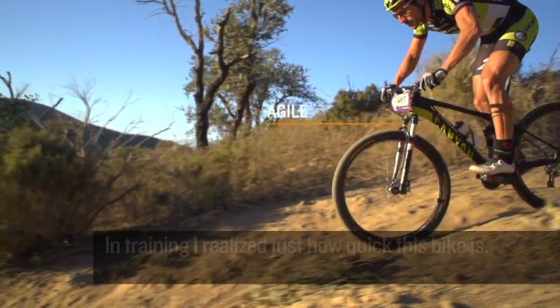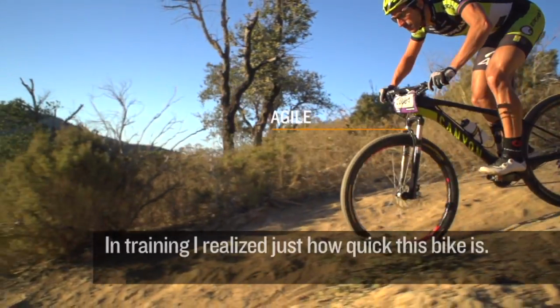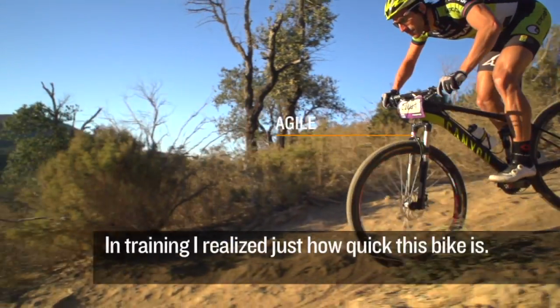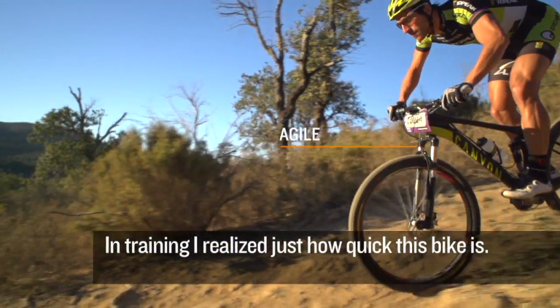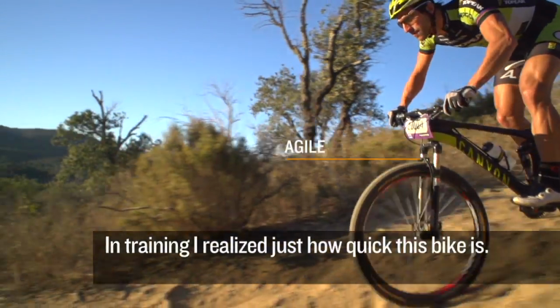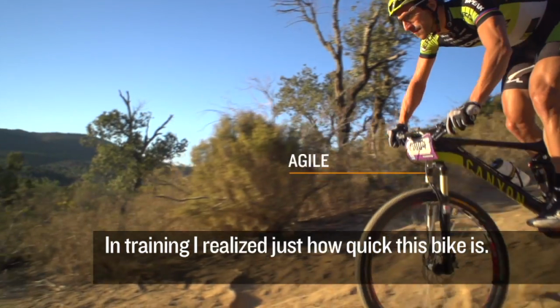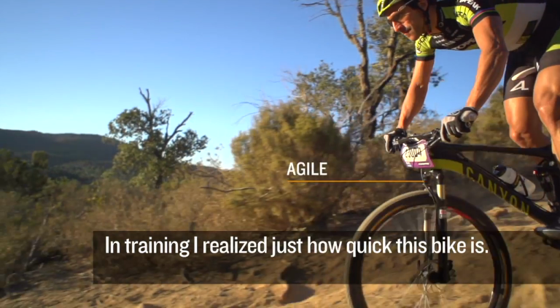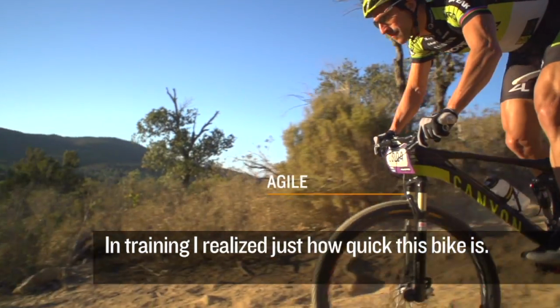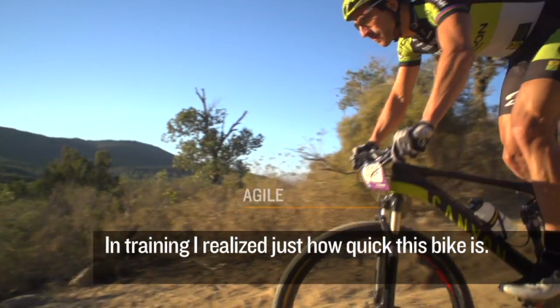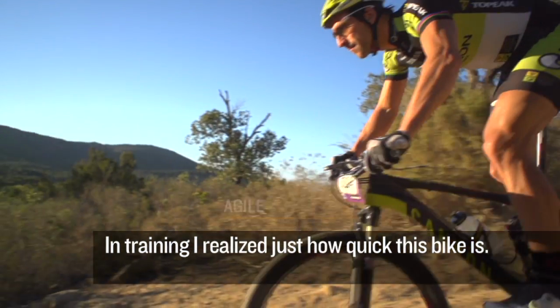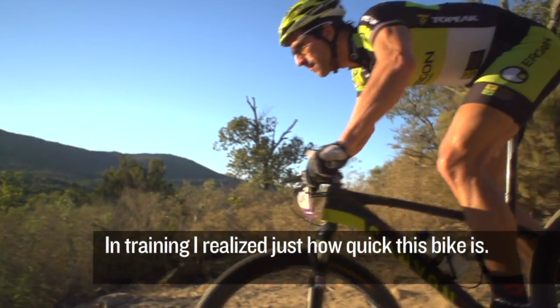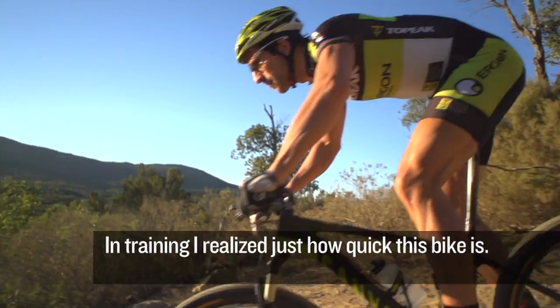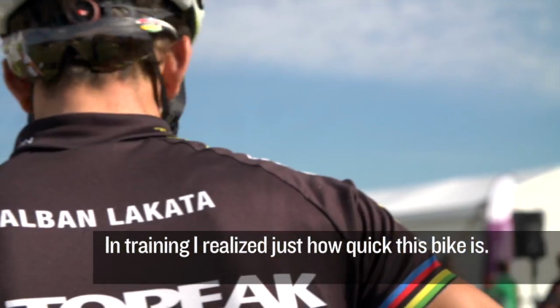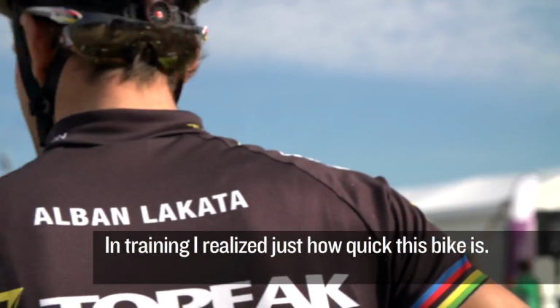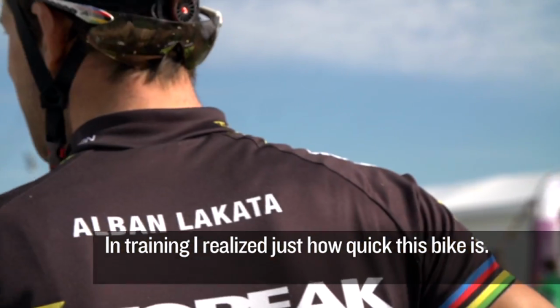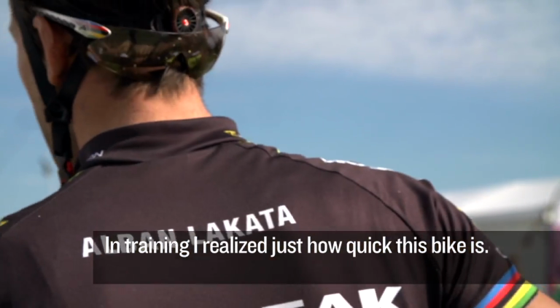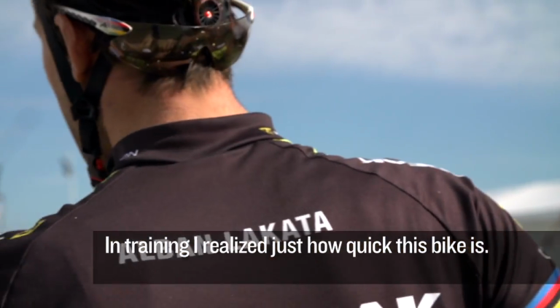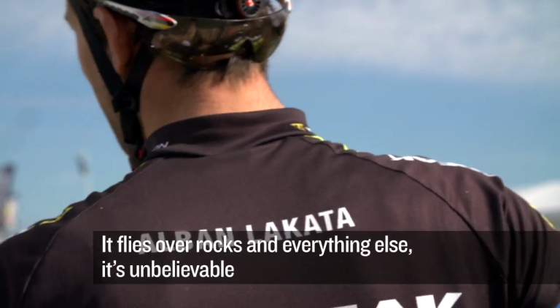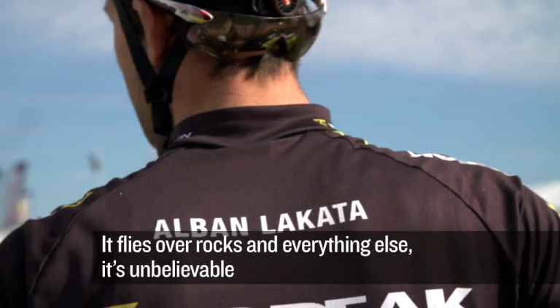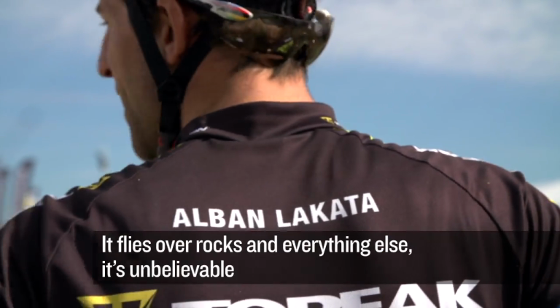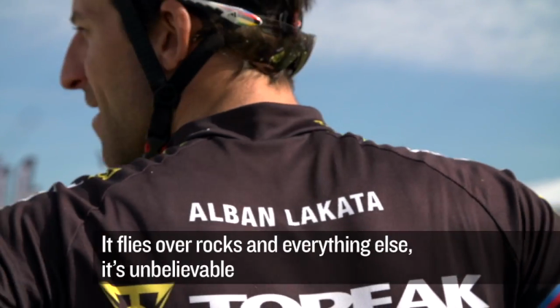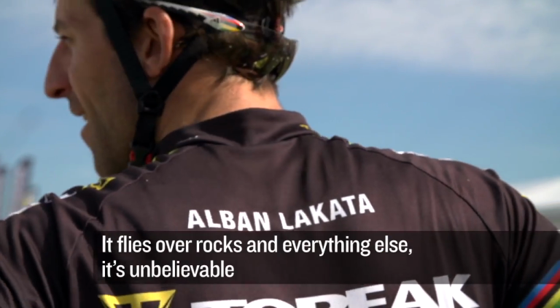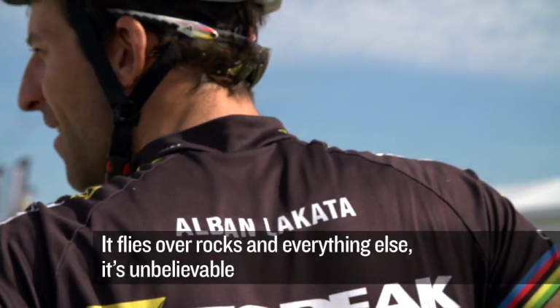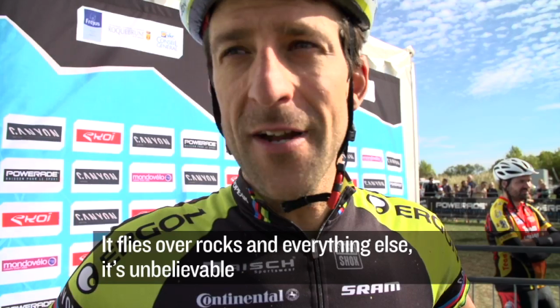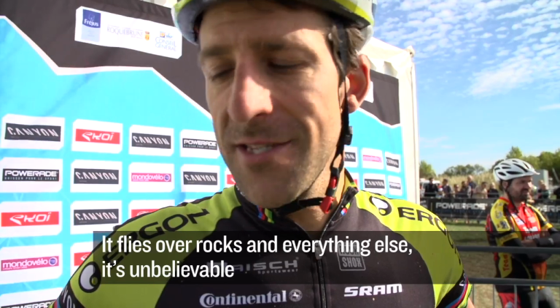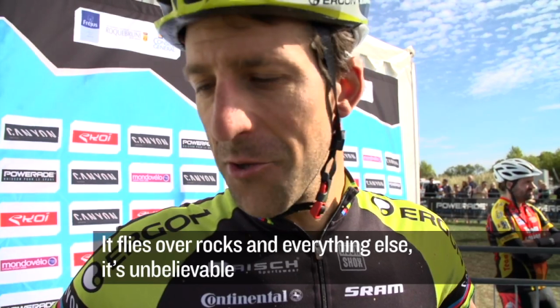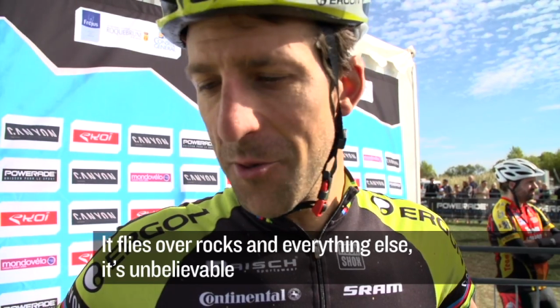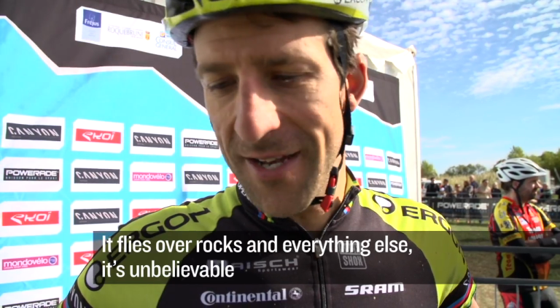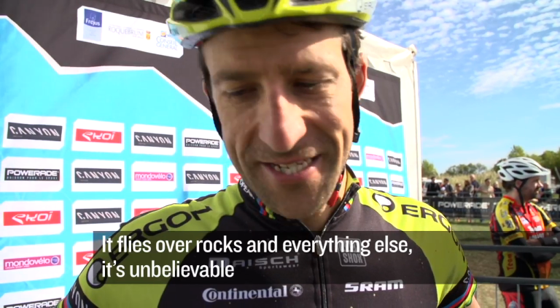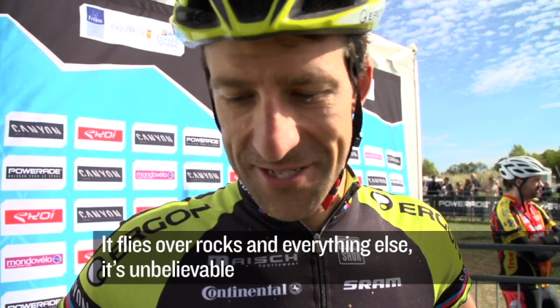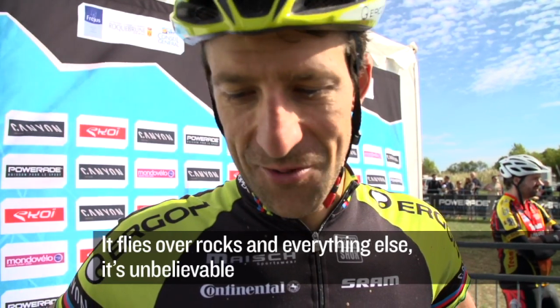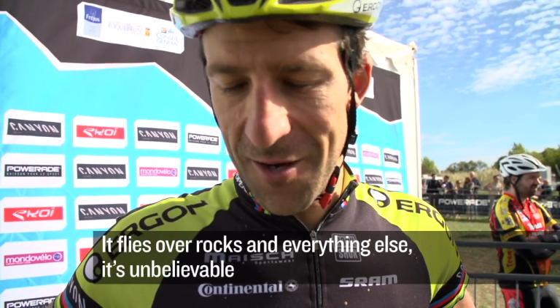I've already noticed that the bike is really fast — it flies through the rocks. It's unbelievable.